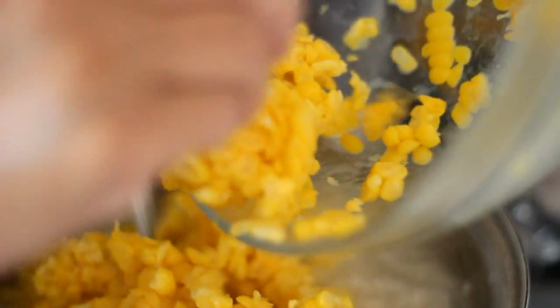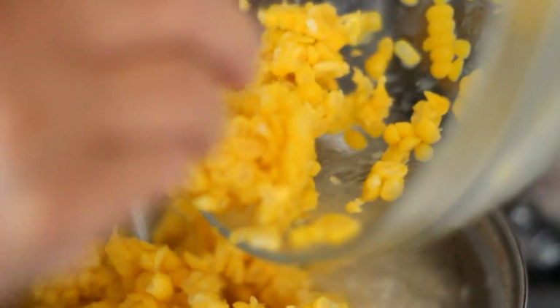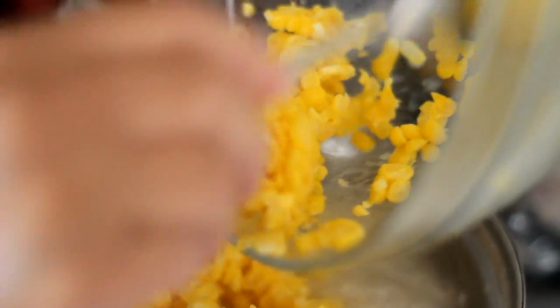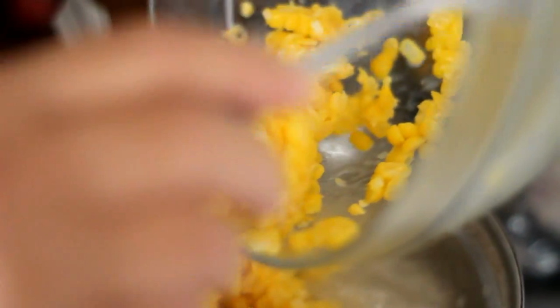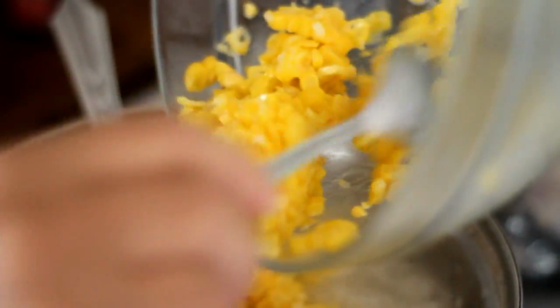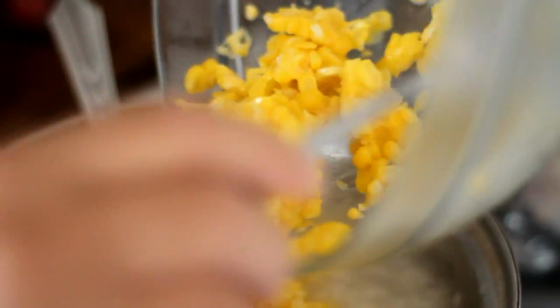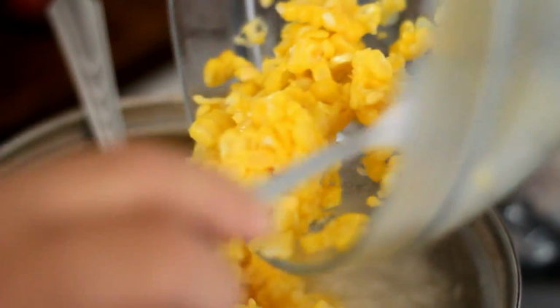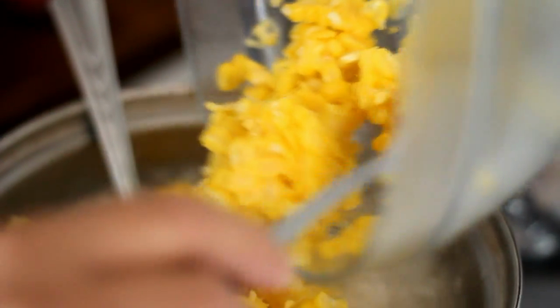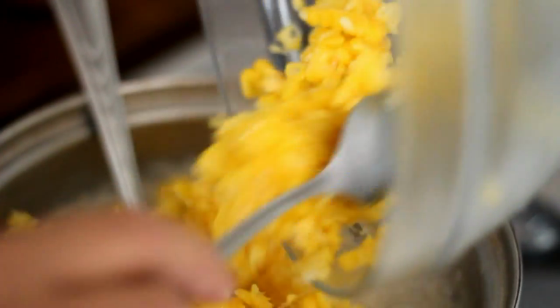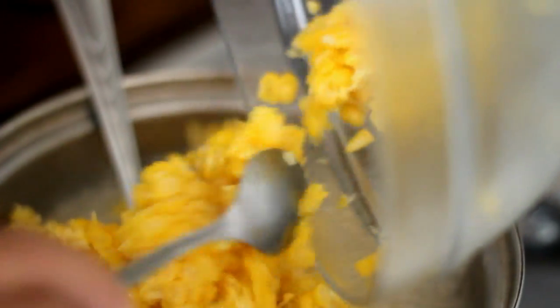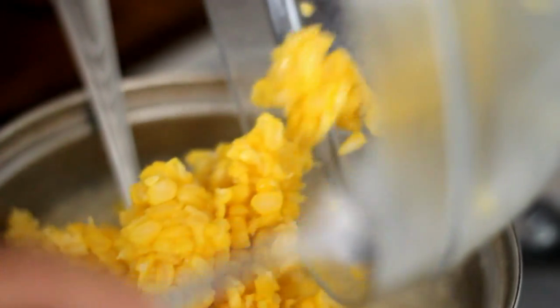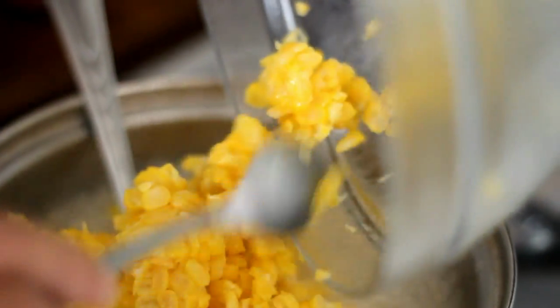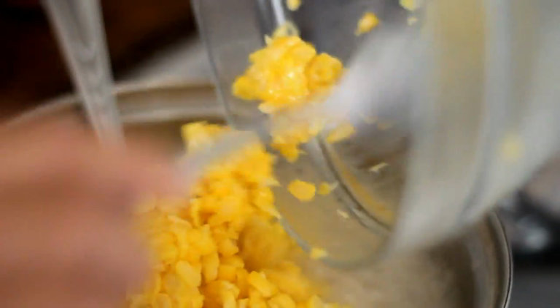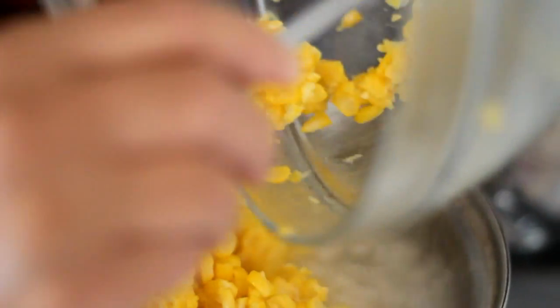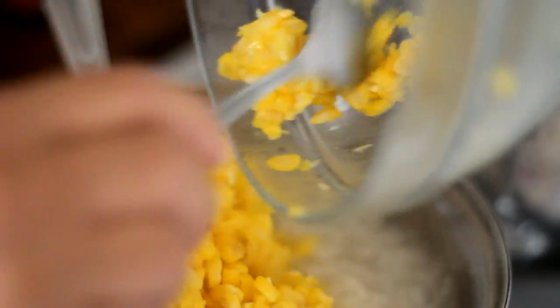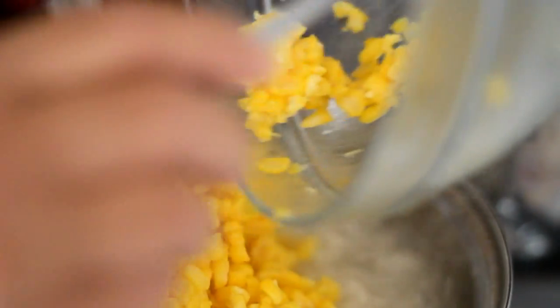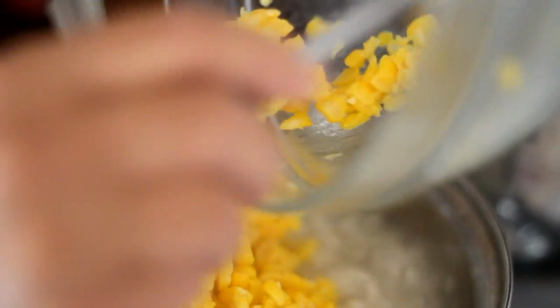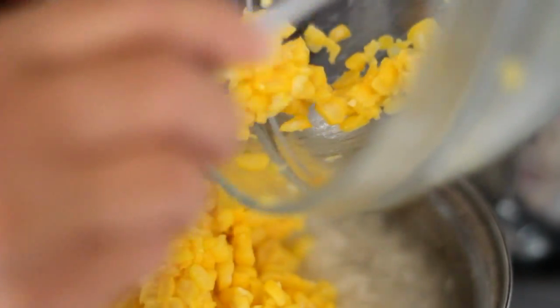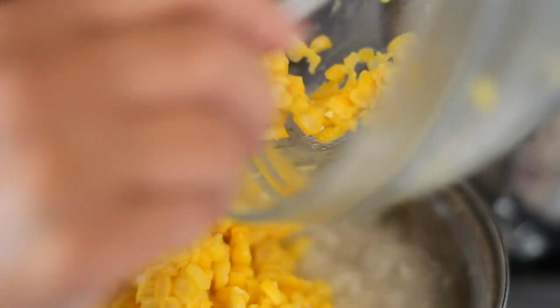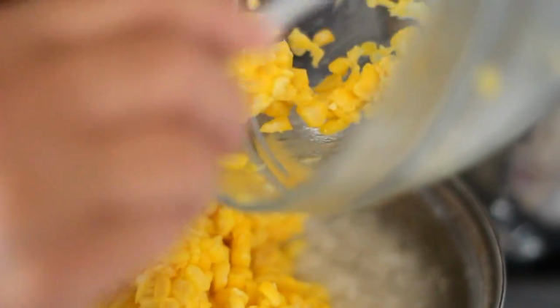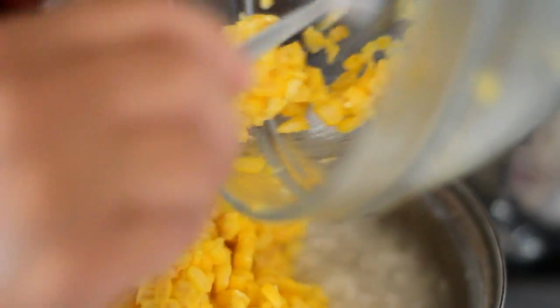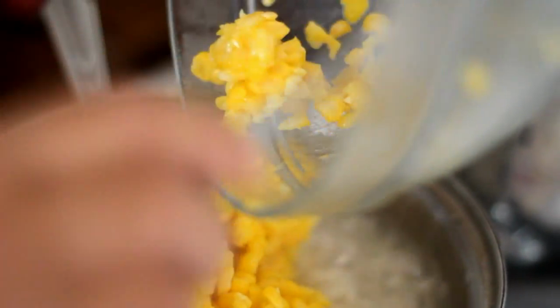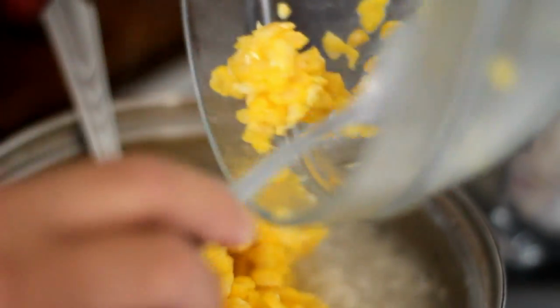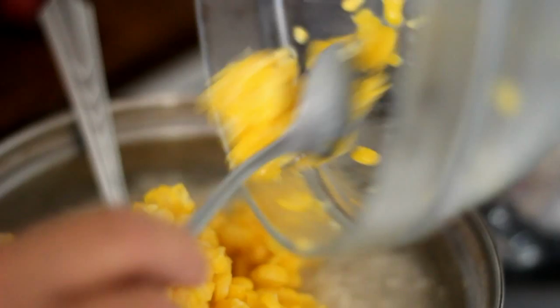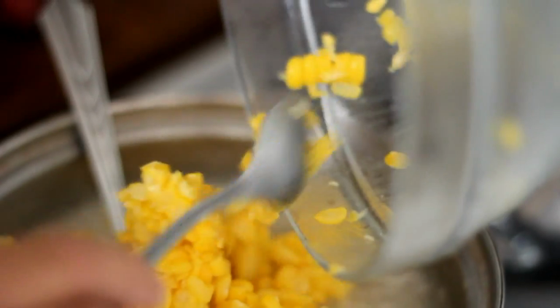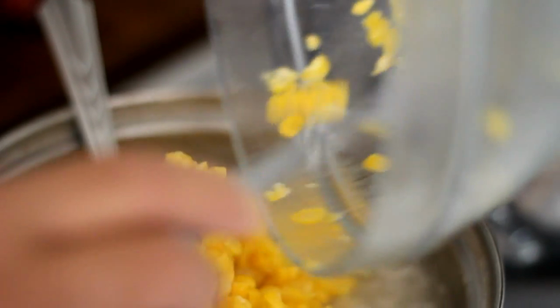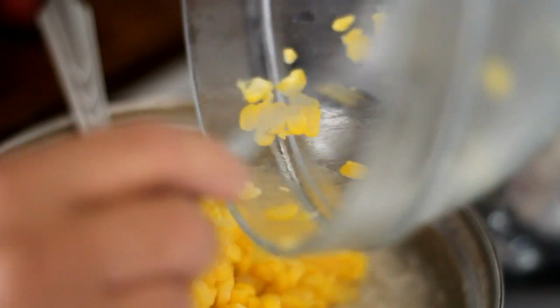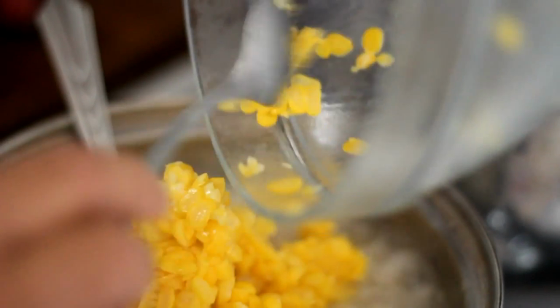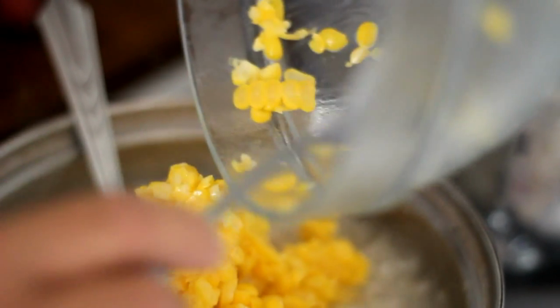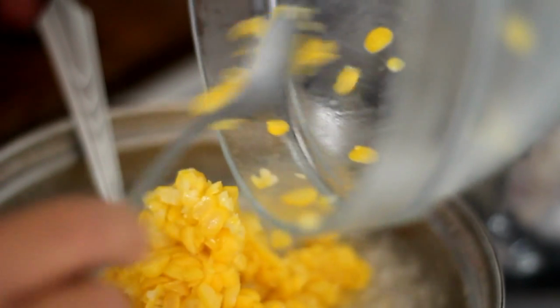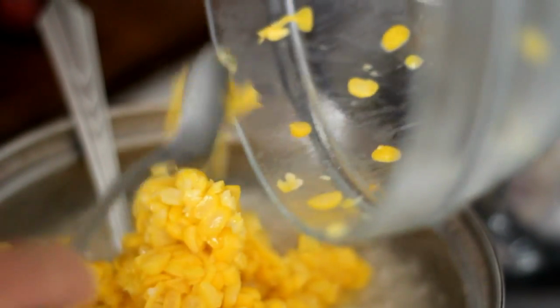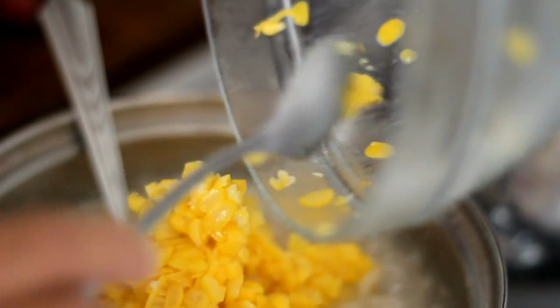When the sweet rice has expanded and has a clear color, add in the corn kernels.